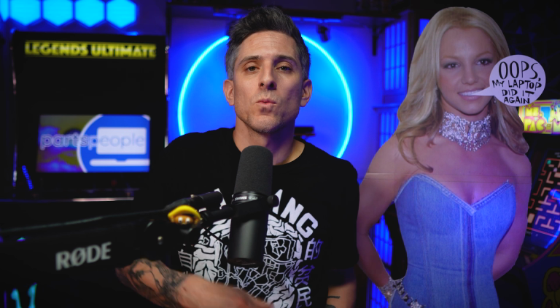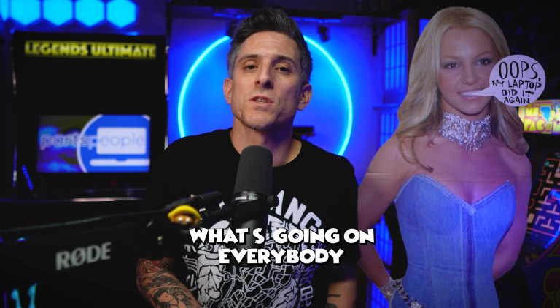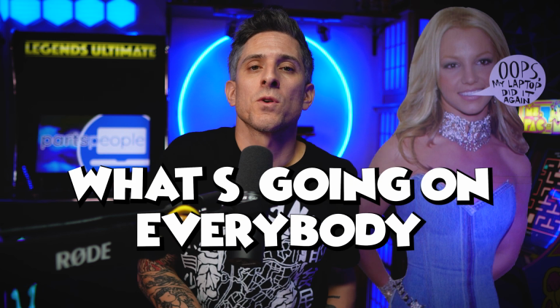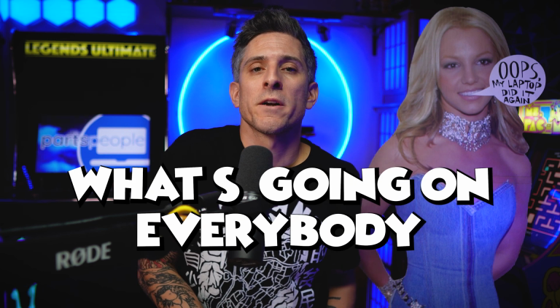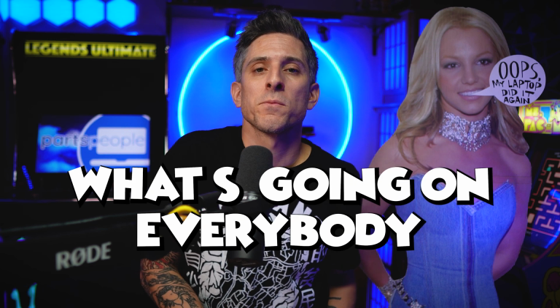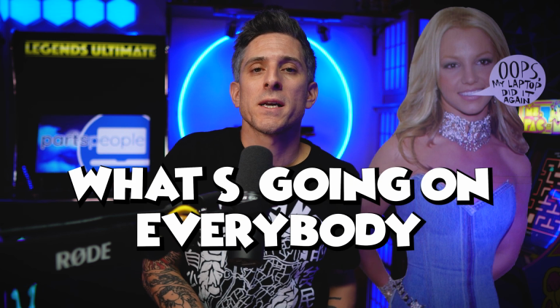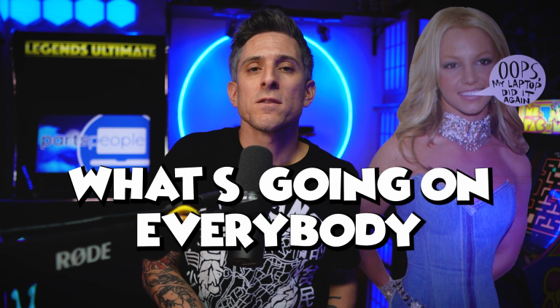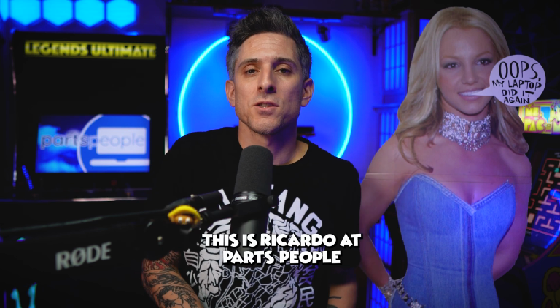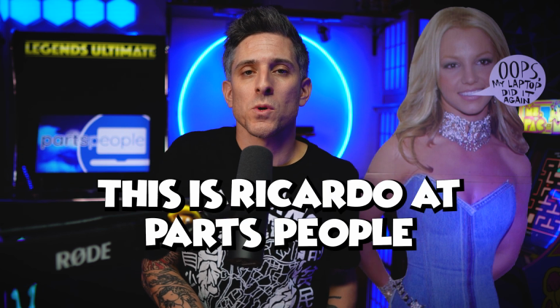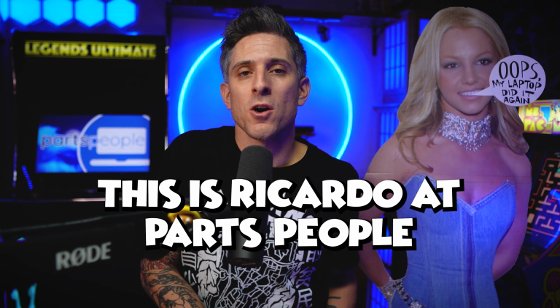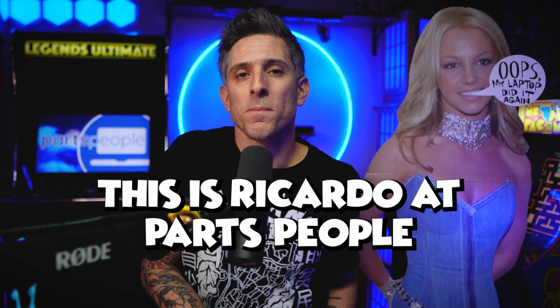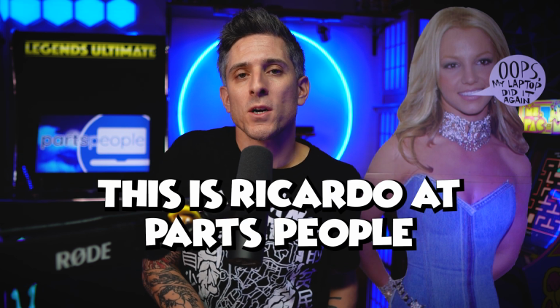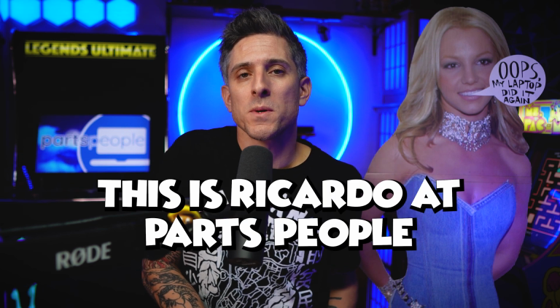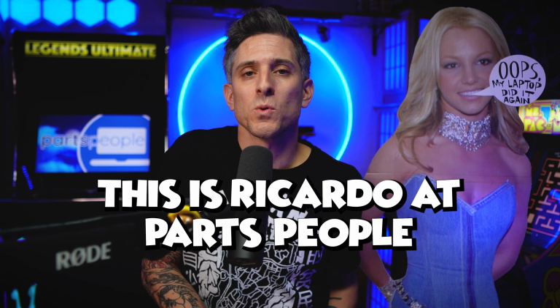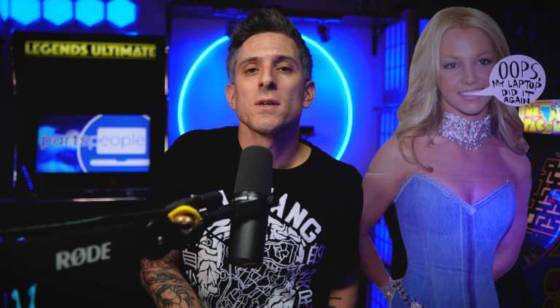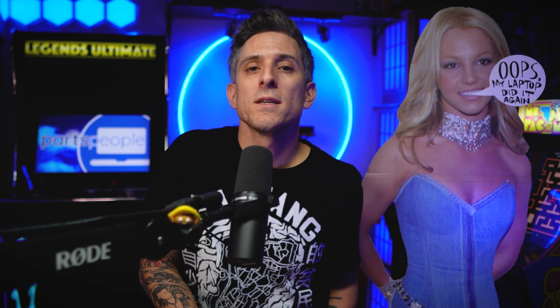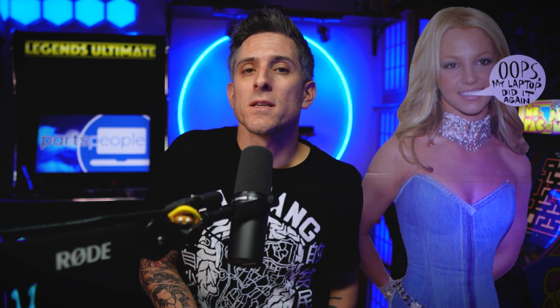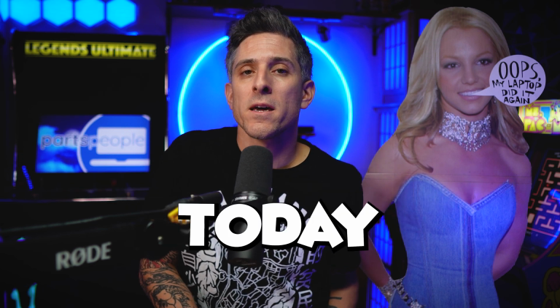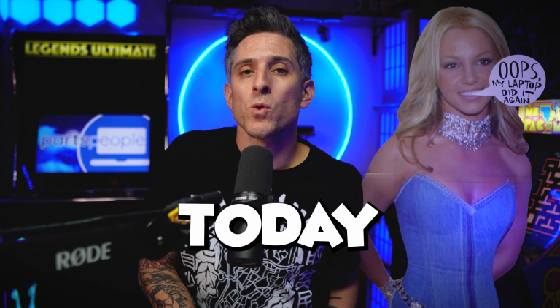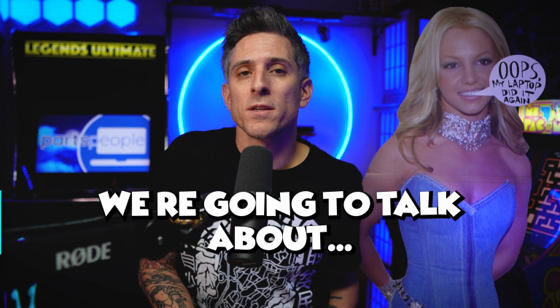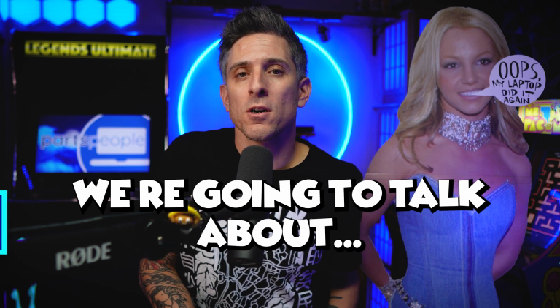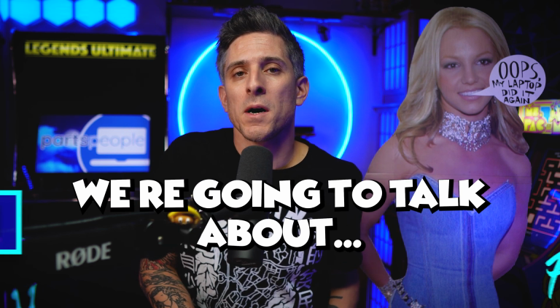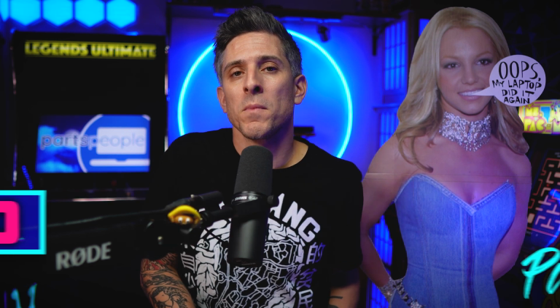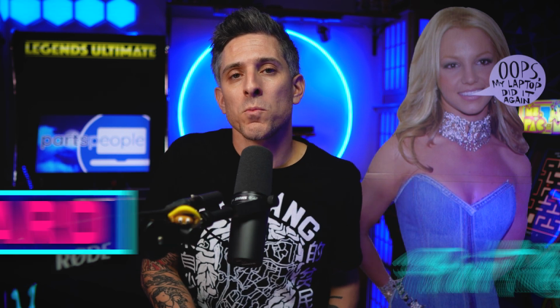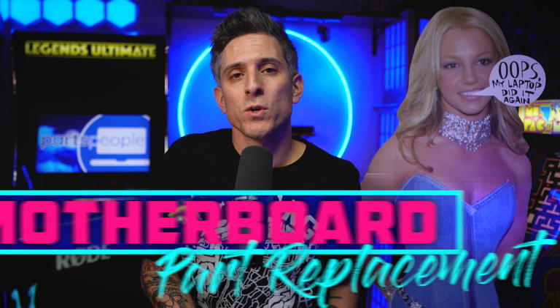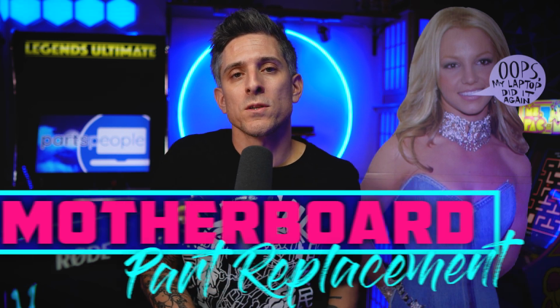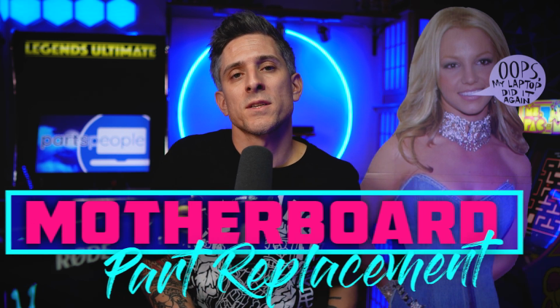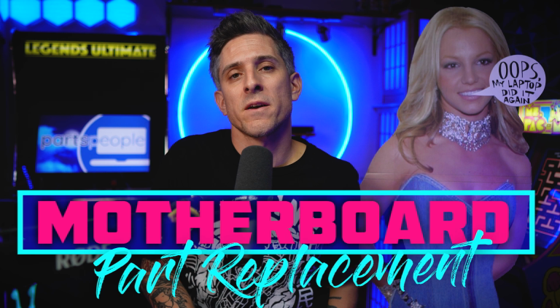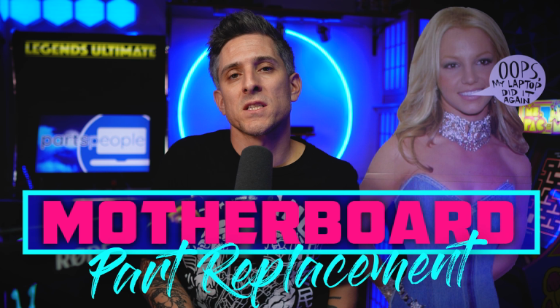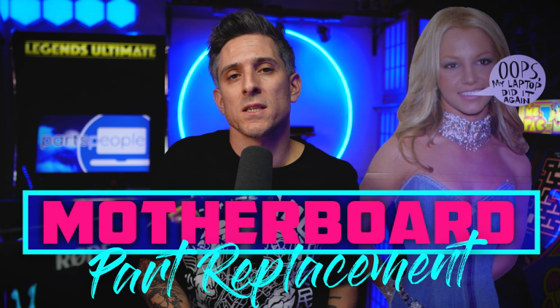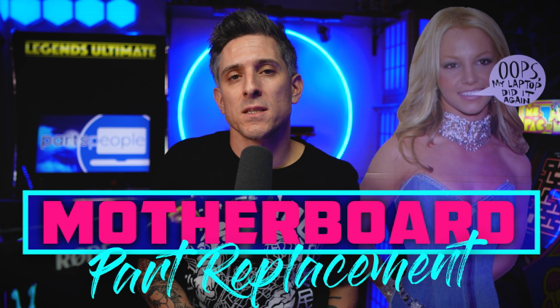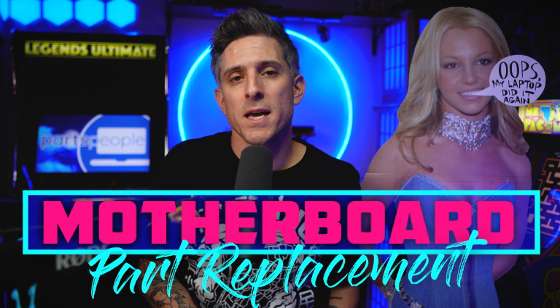What's going on, everybody? This is Ricardo with Parts People. Today, we're going to talk about motherboards on the 7610.